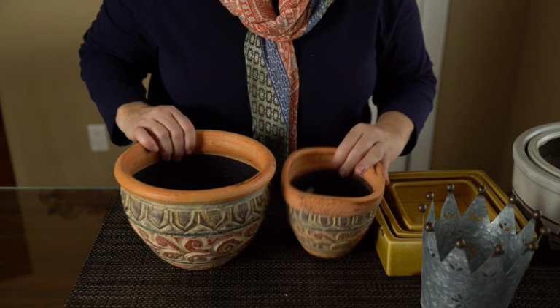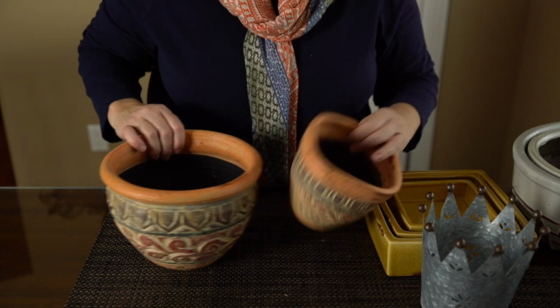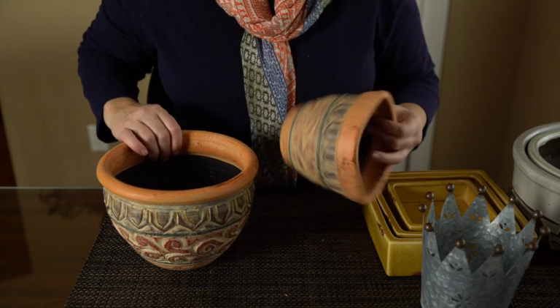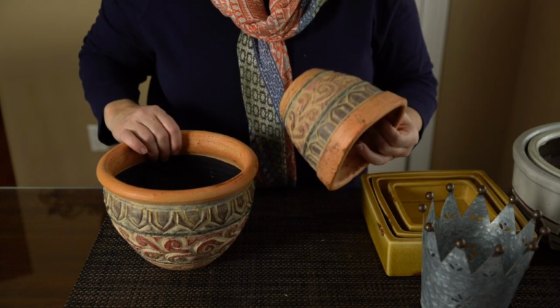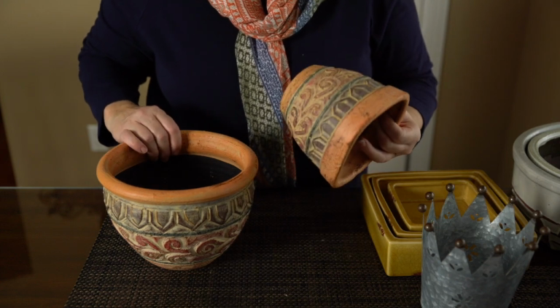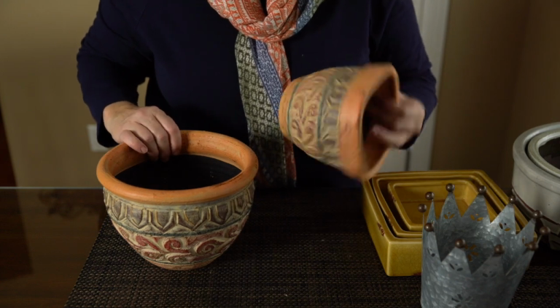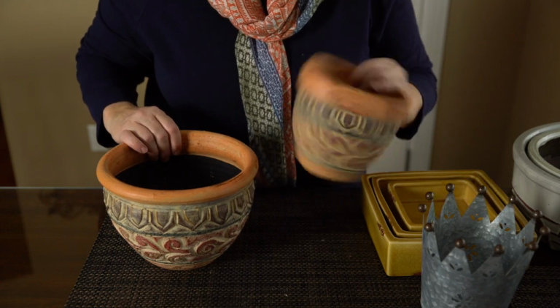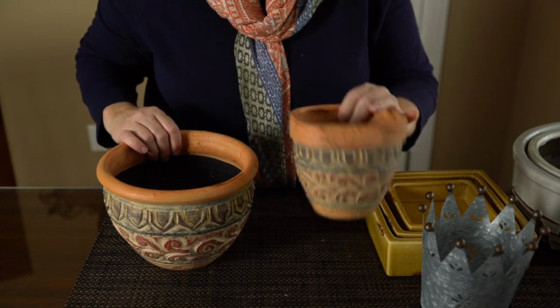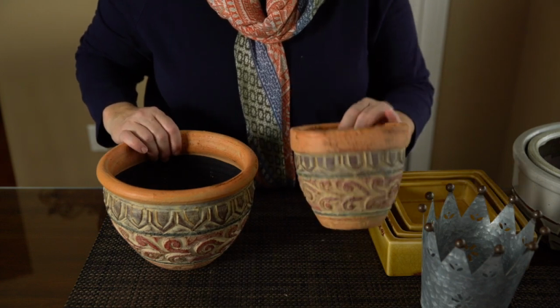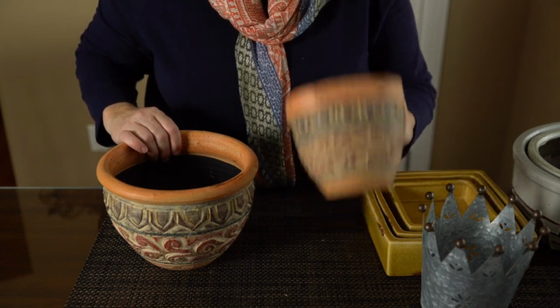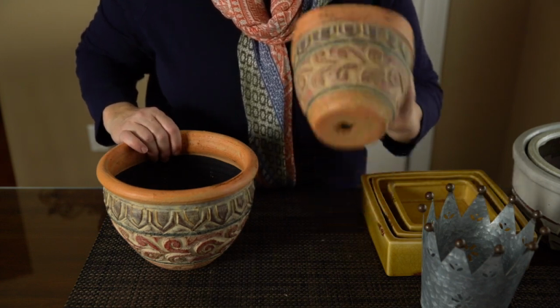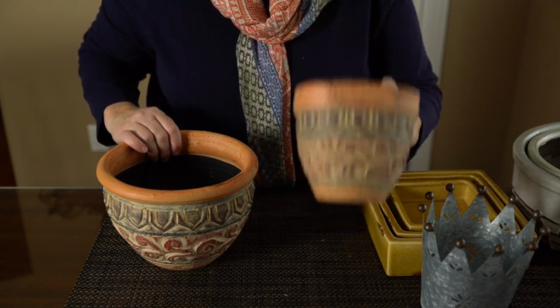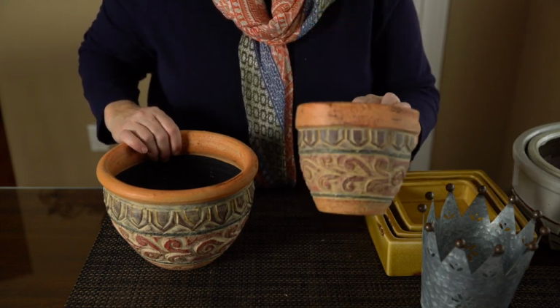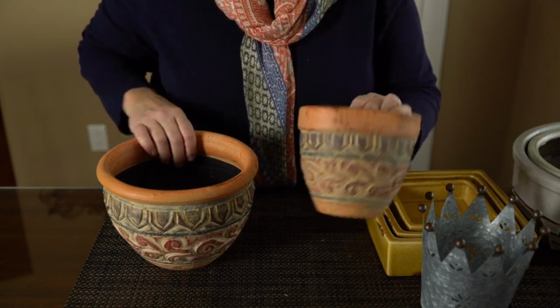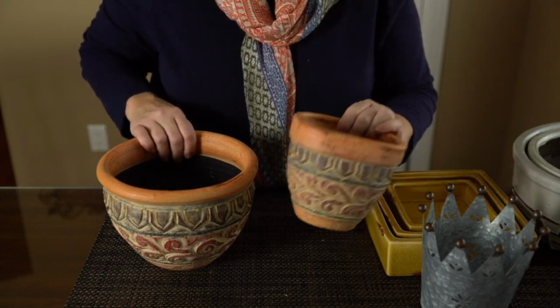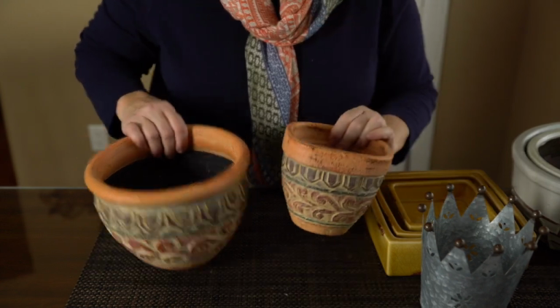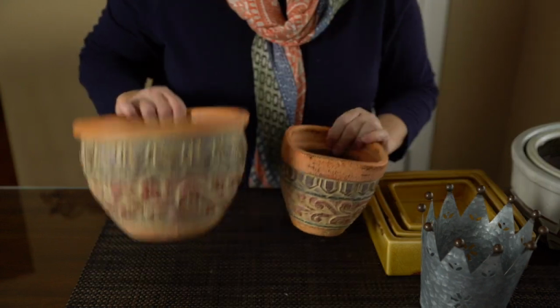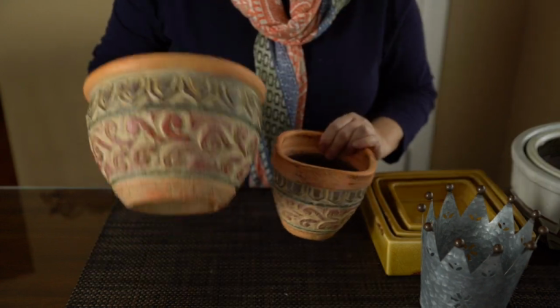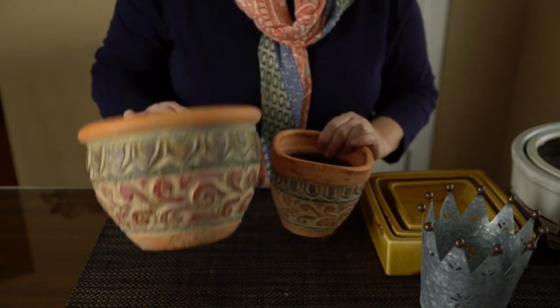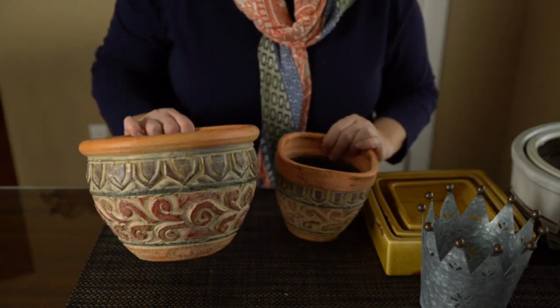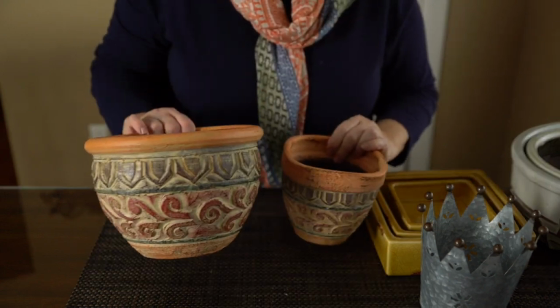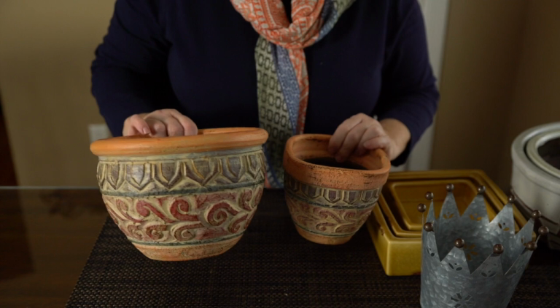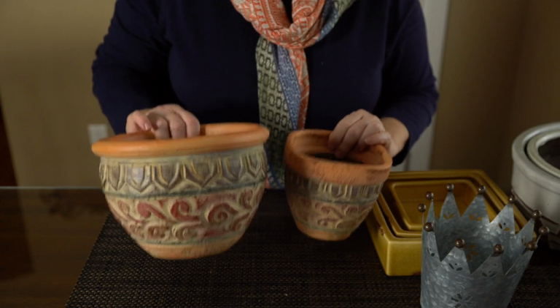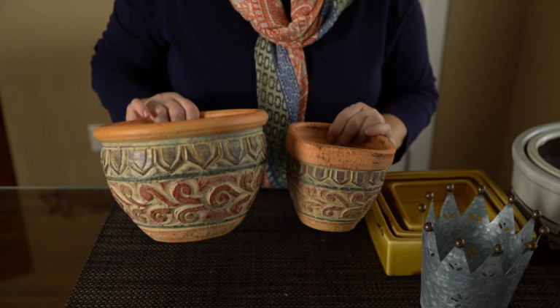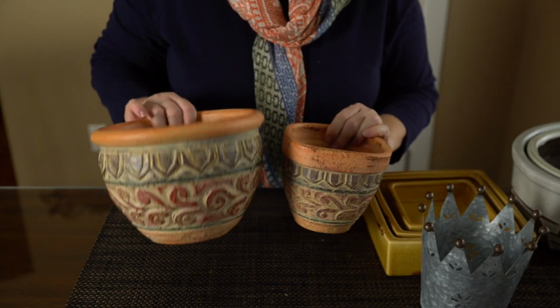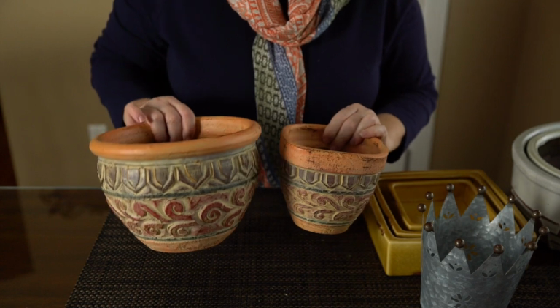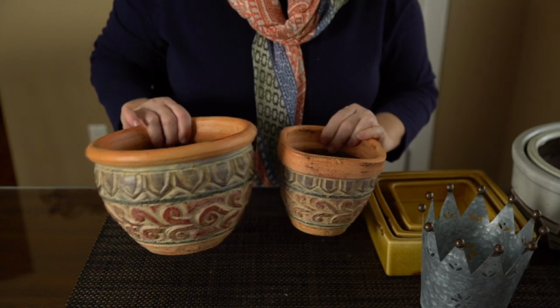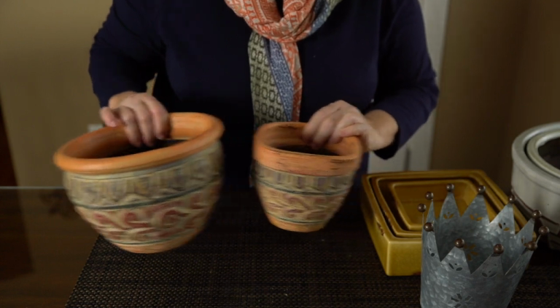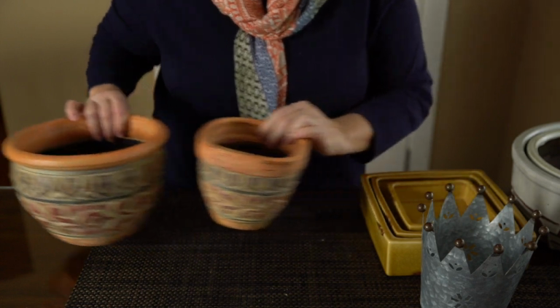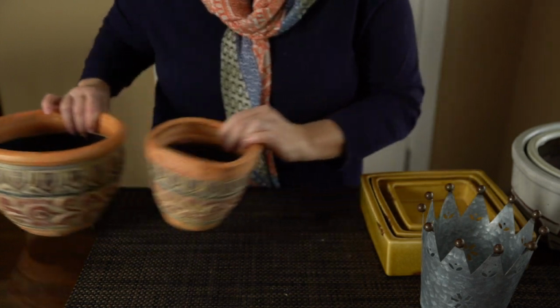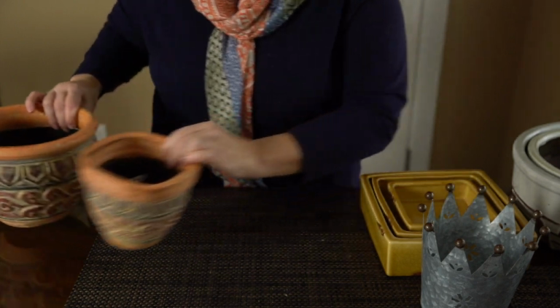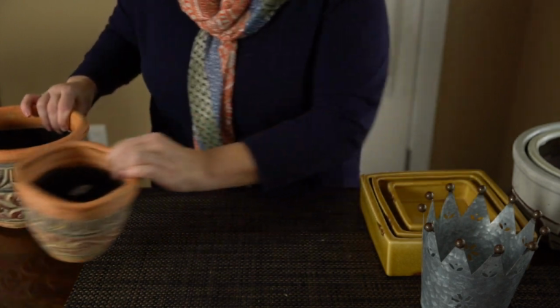Most of these — this smaller one was probably $3, this one was probably $6. So very good prices on these.